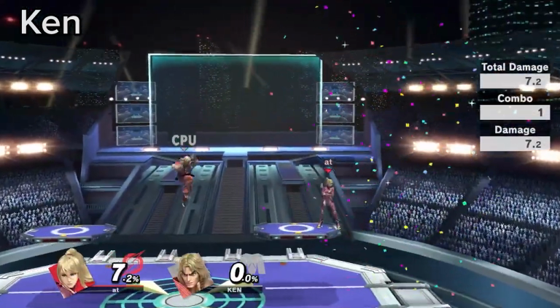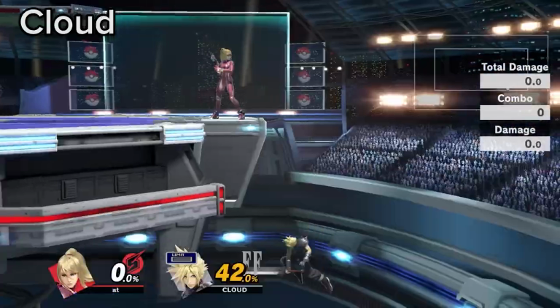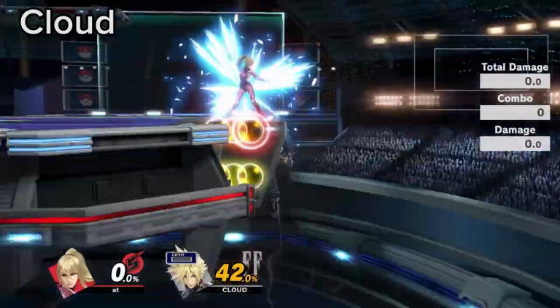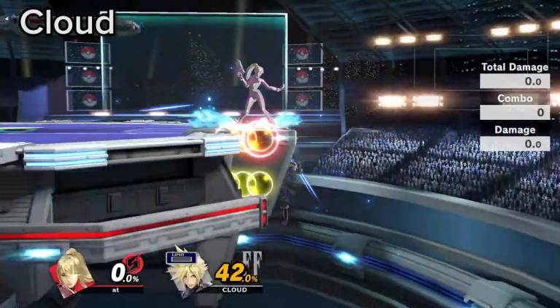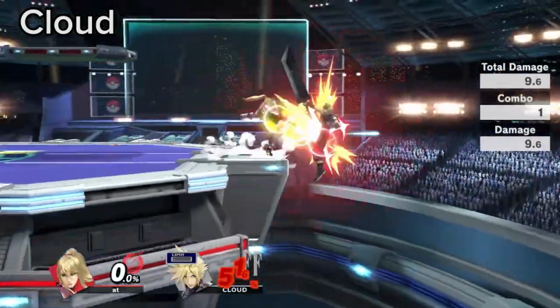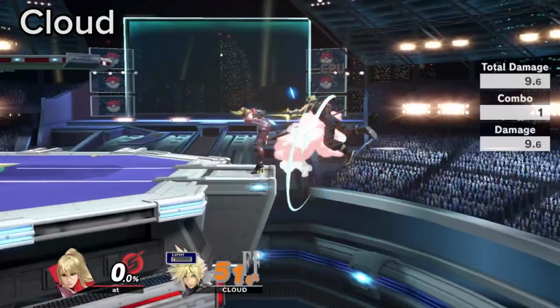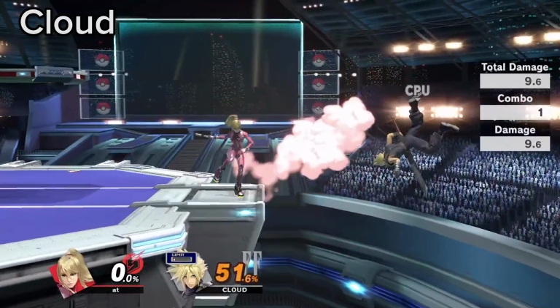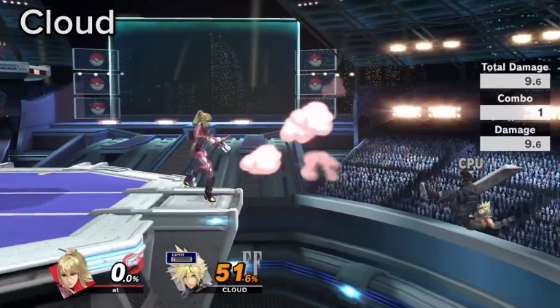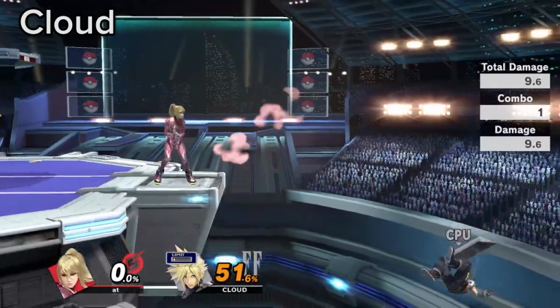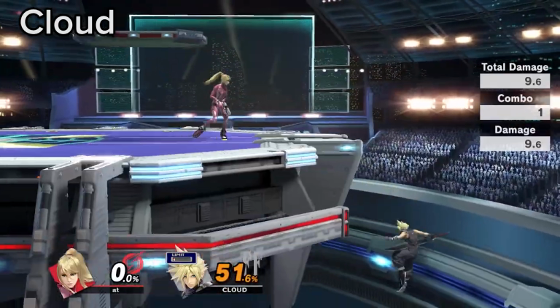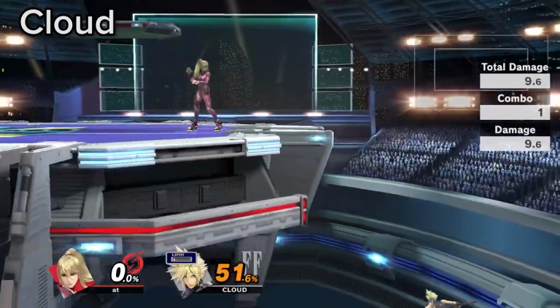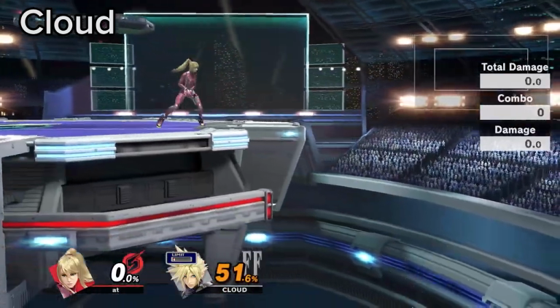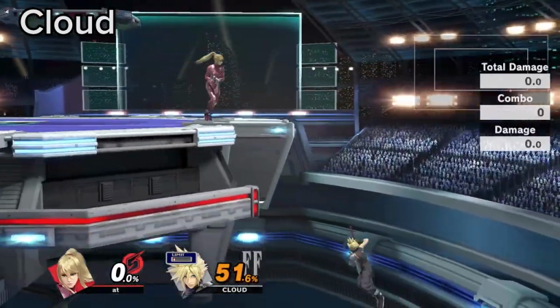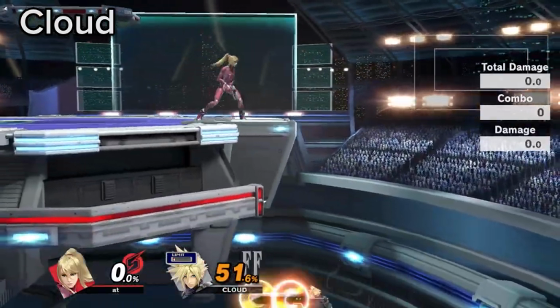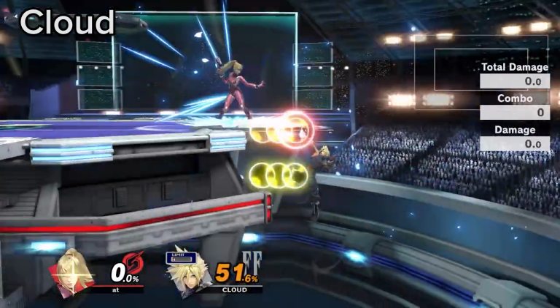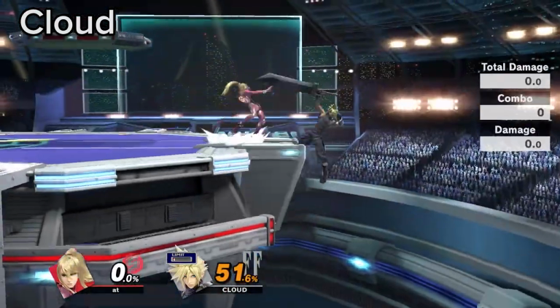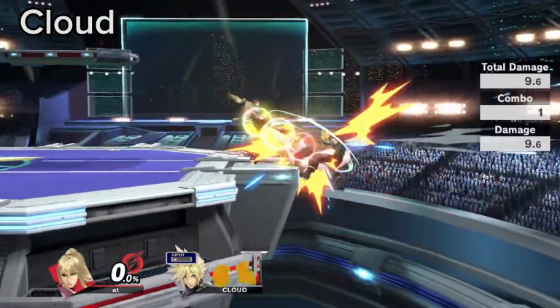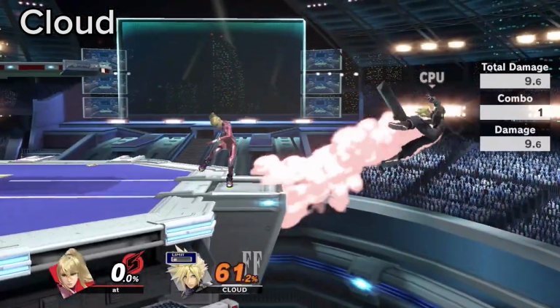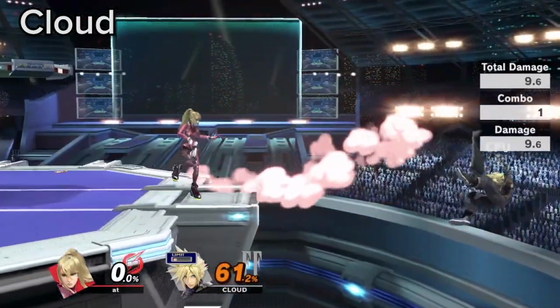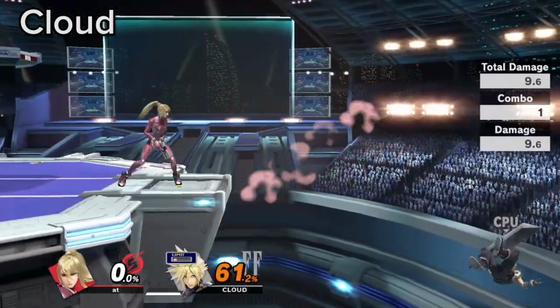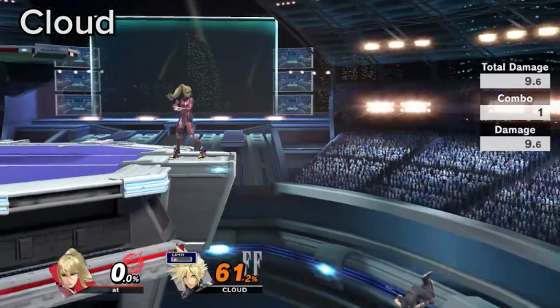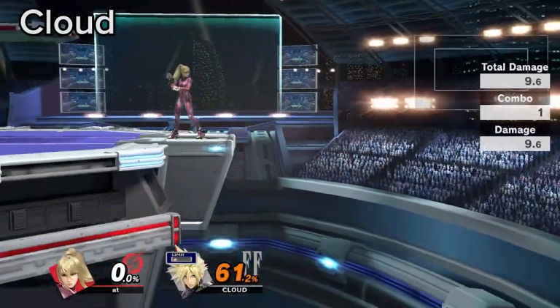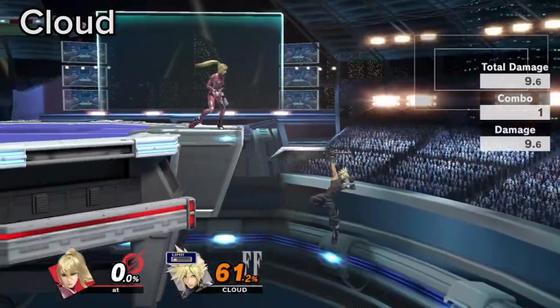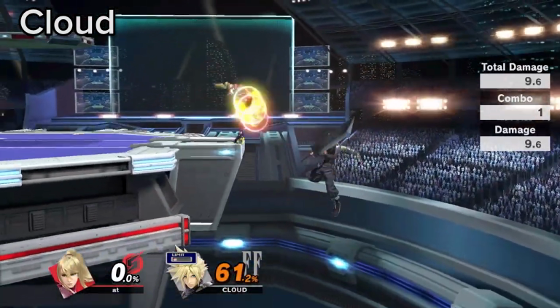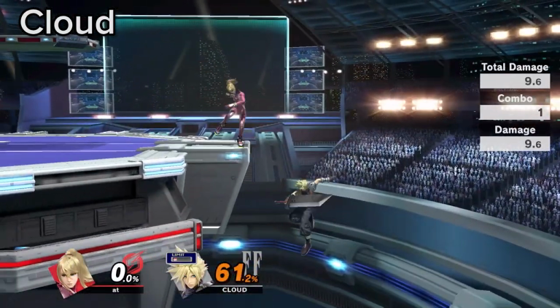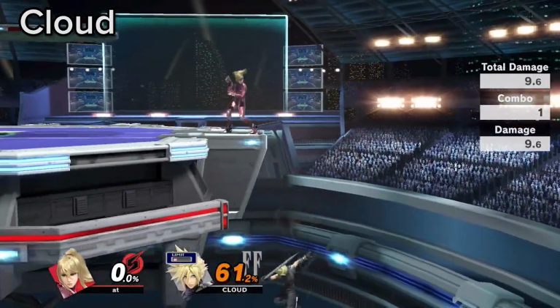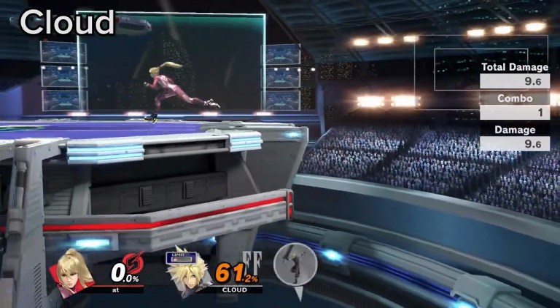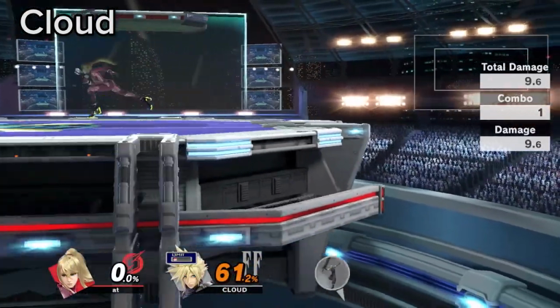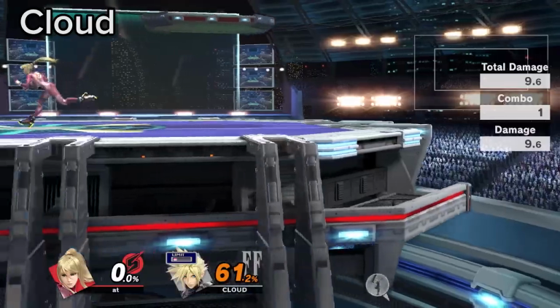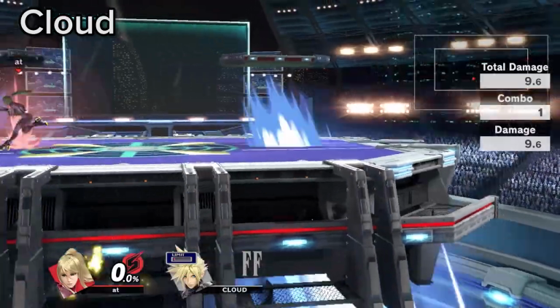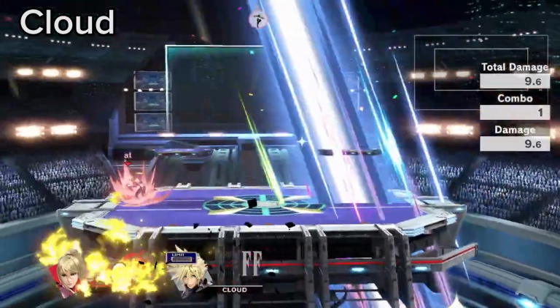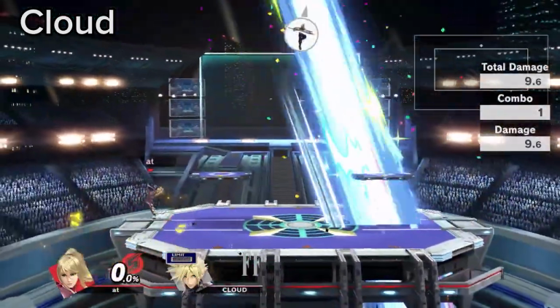If Cloud does not snap to ledge, you can parry into downward angle F-tilt to get a KO when he does not have a double jump.